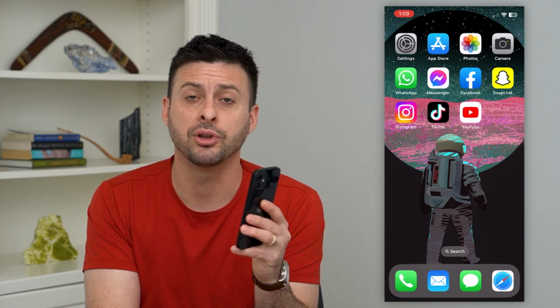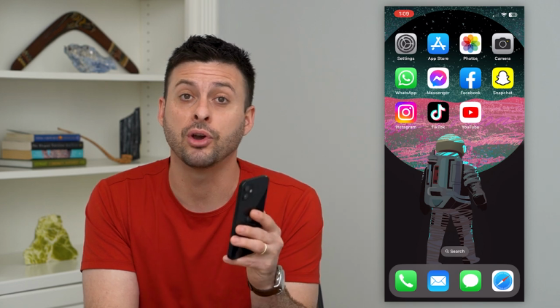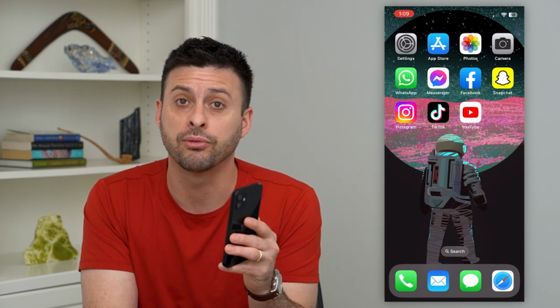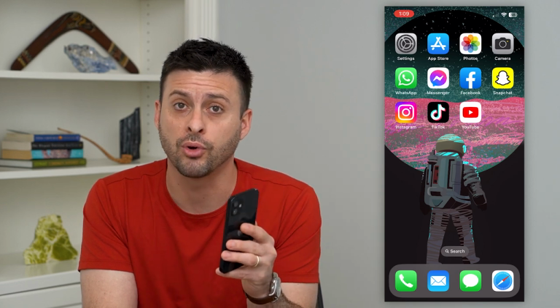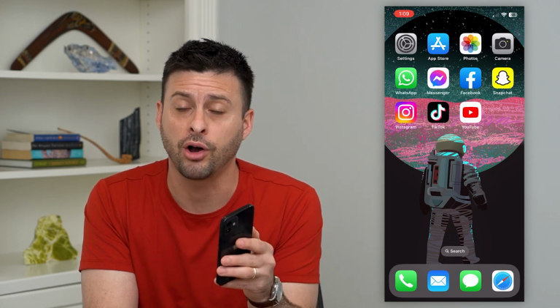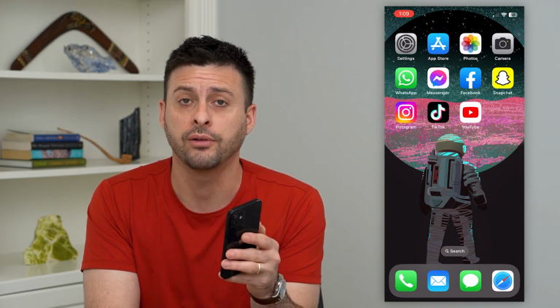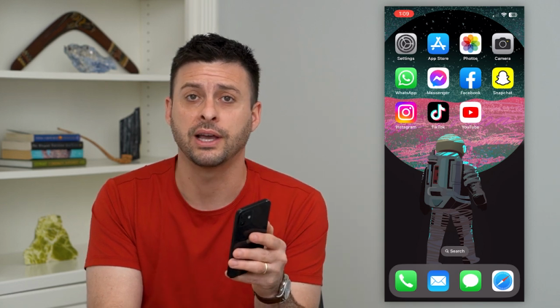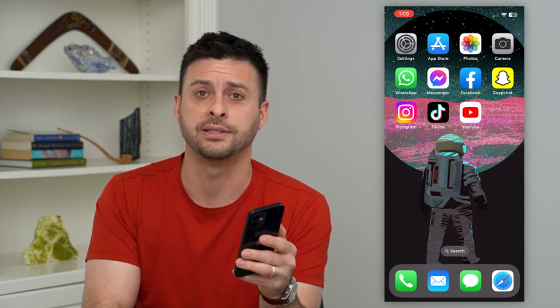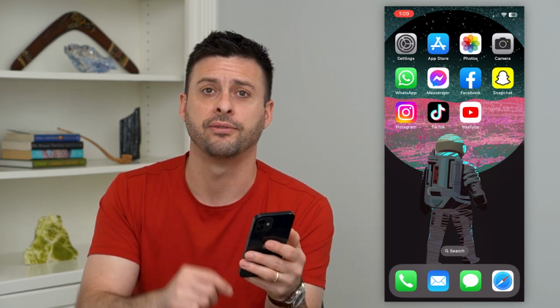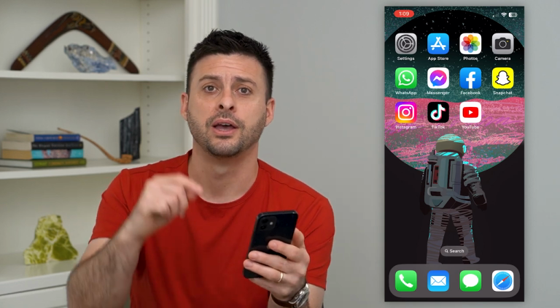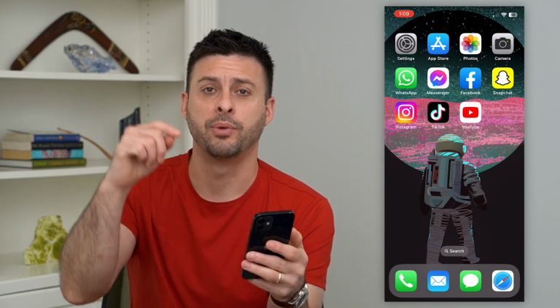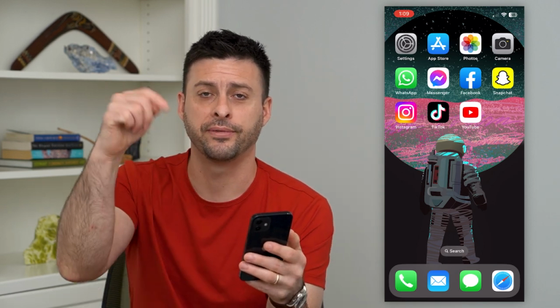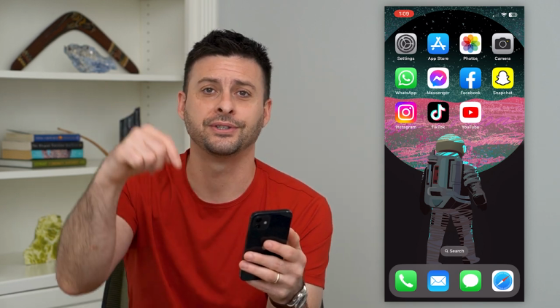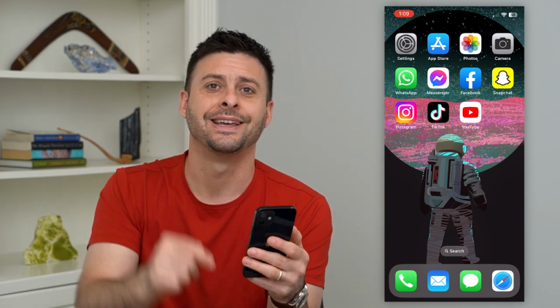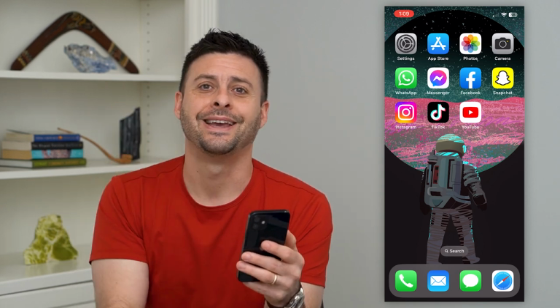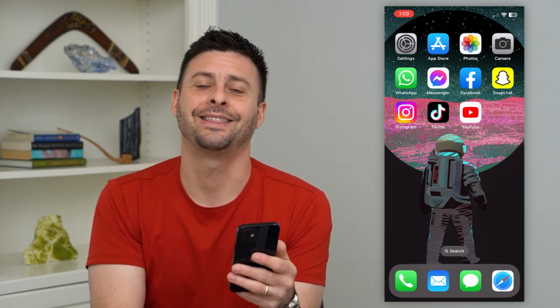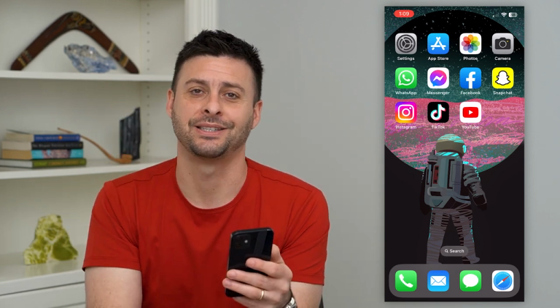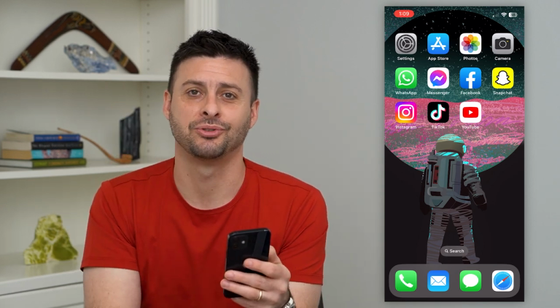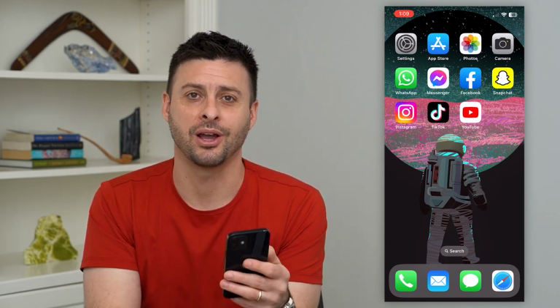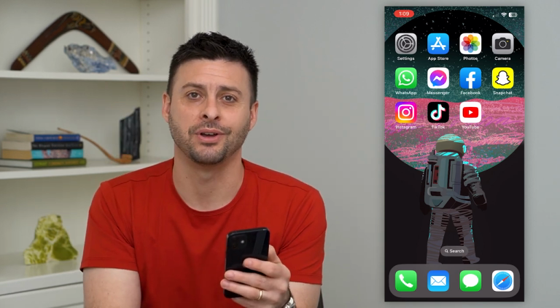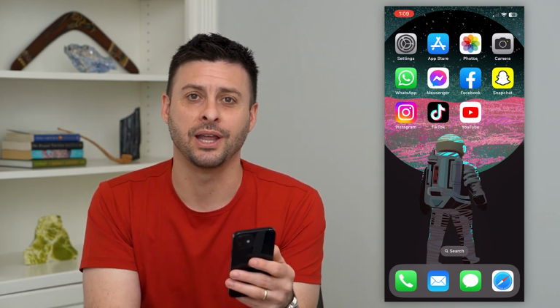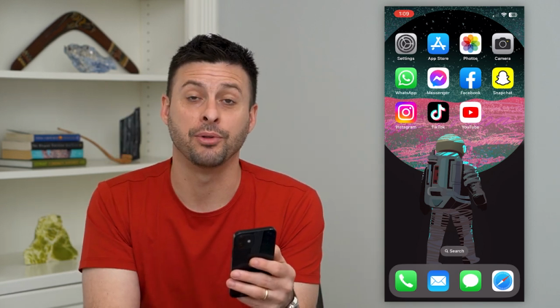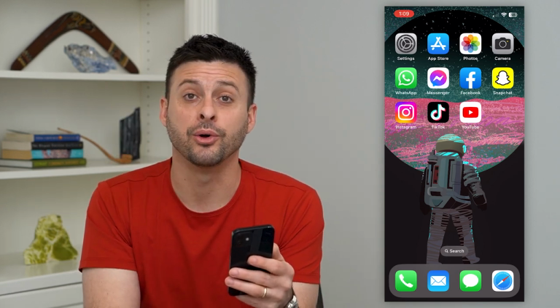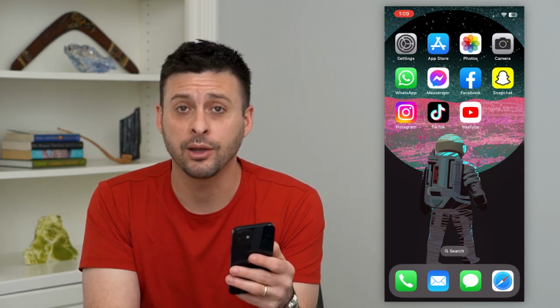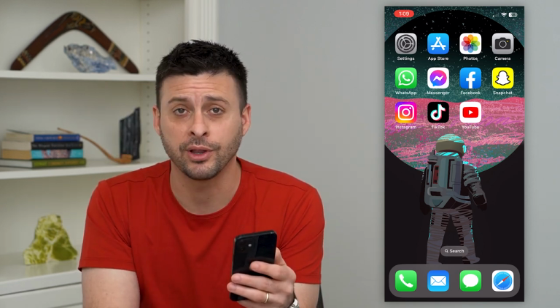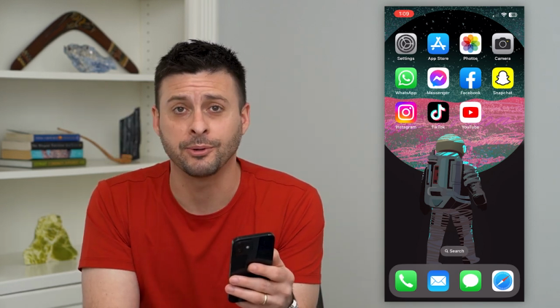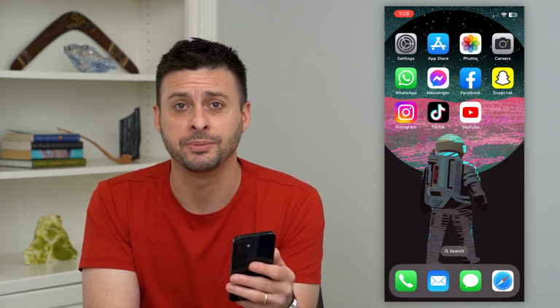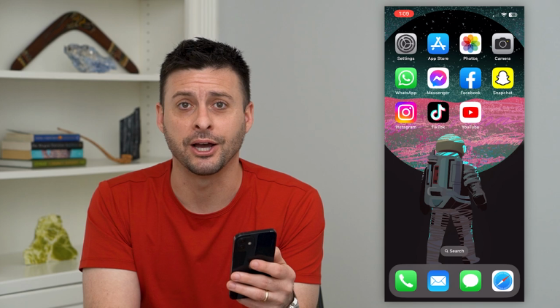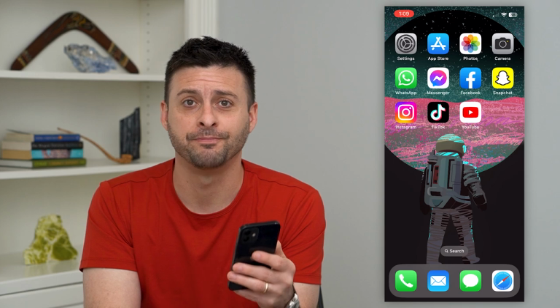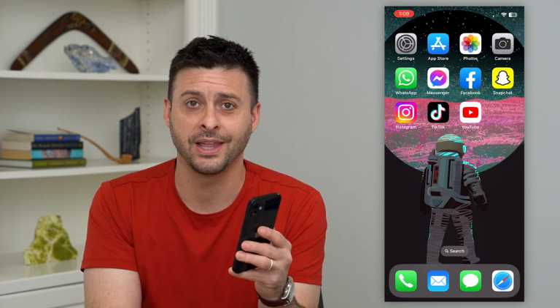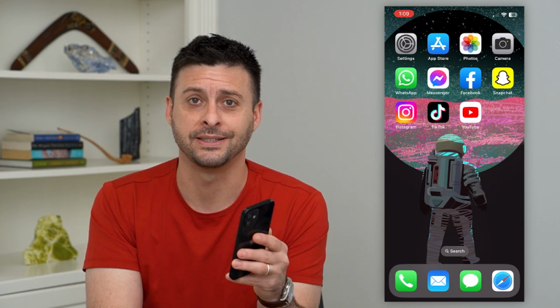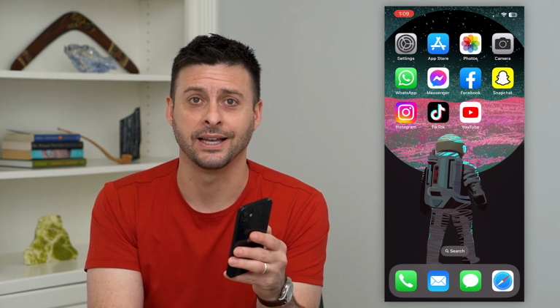I'm going to go through all of that stuff, but first hit that subscribe button down below. It really helps me out. Thanks guys.